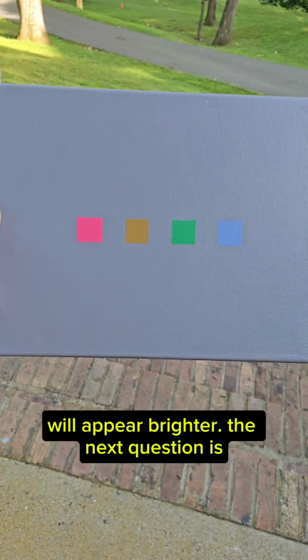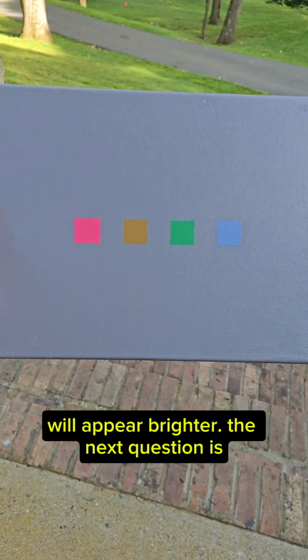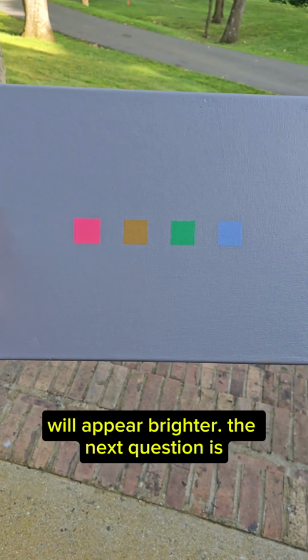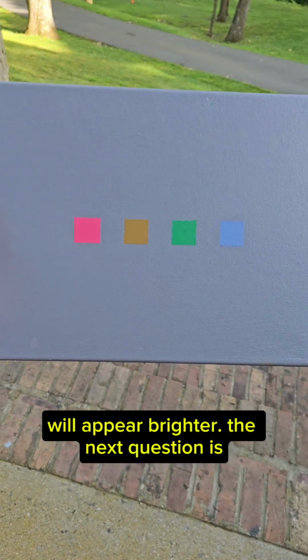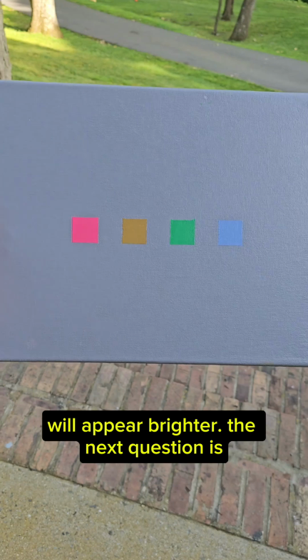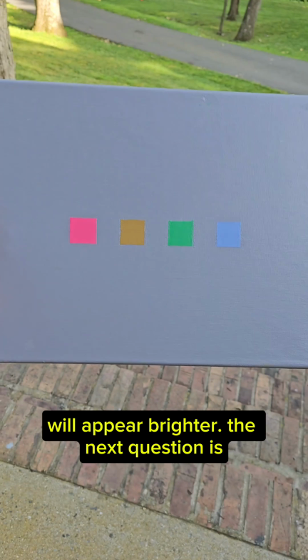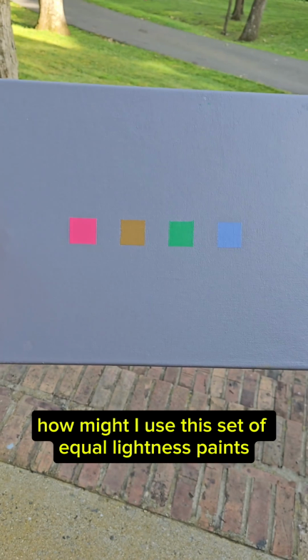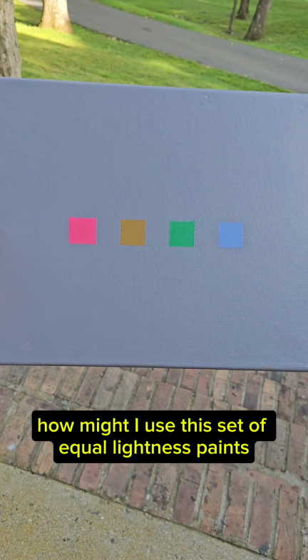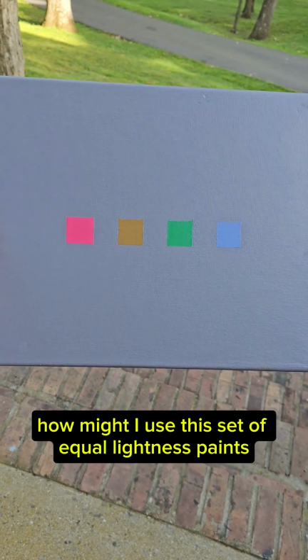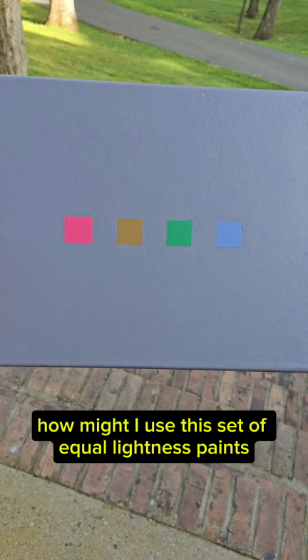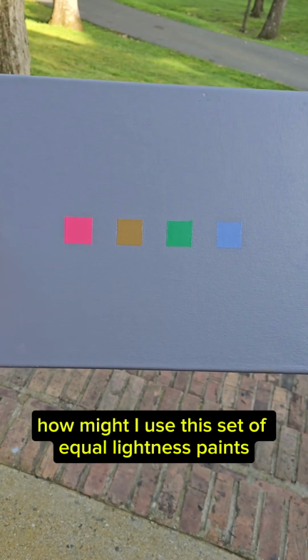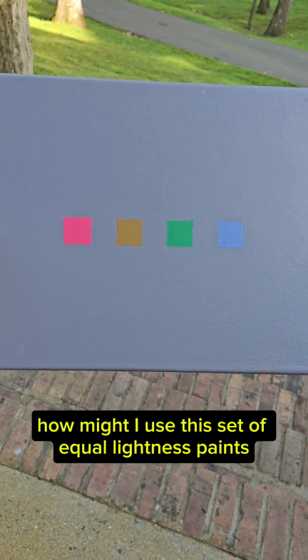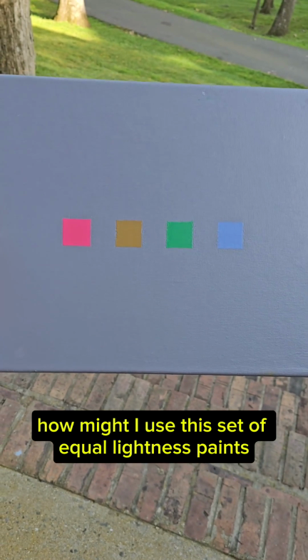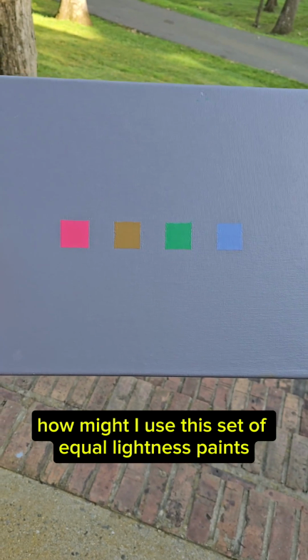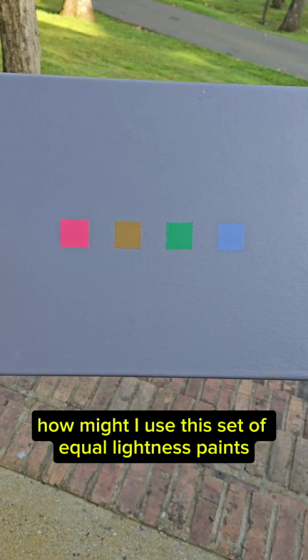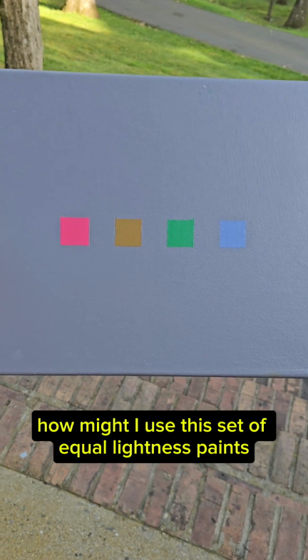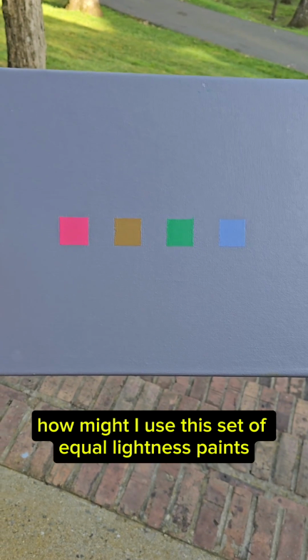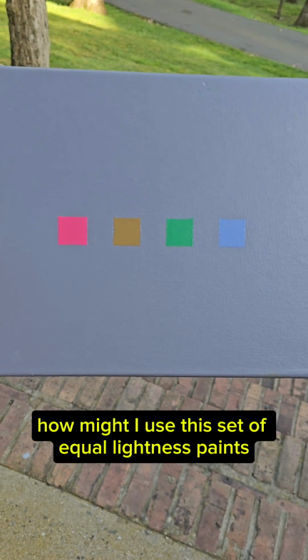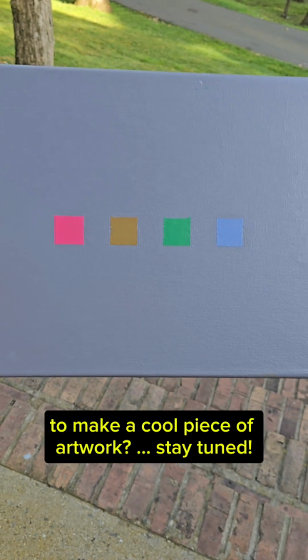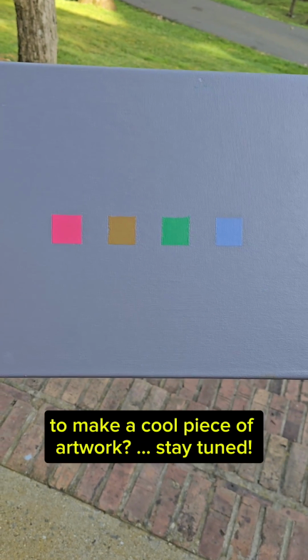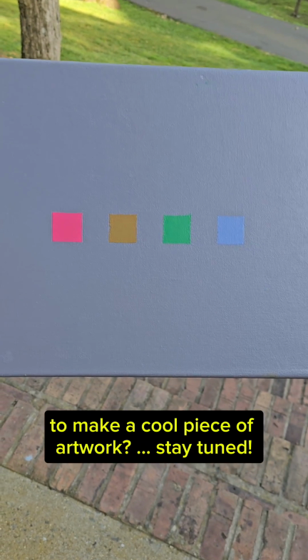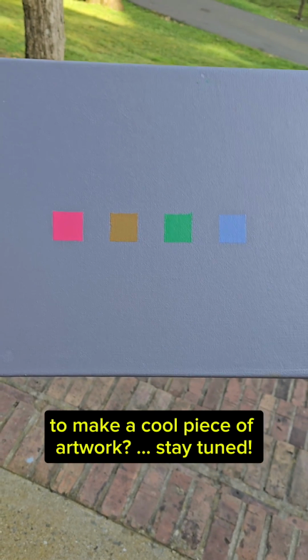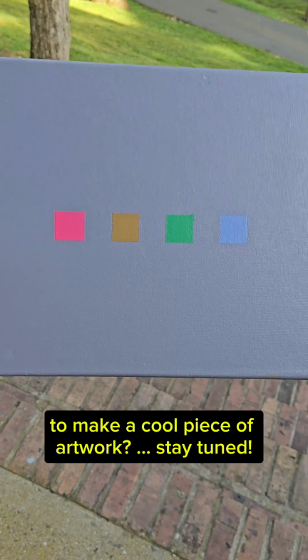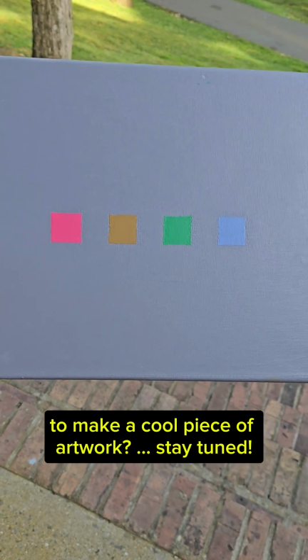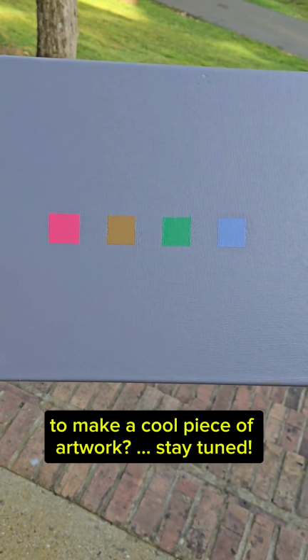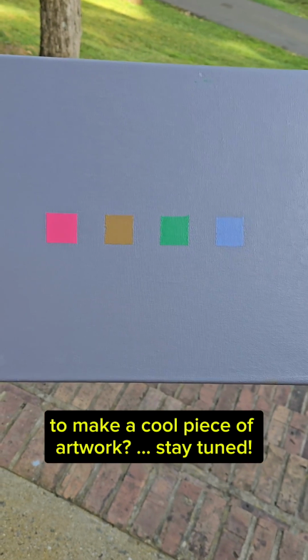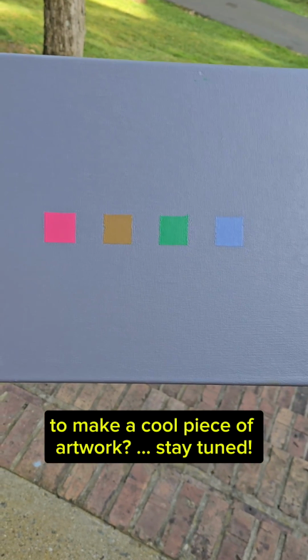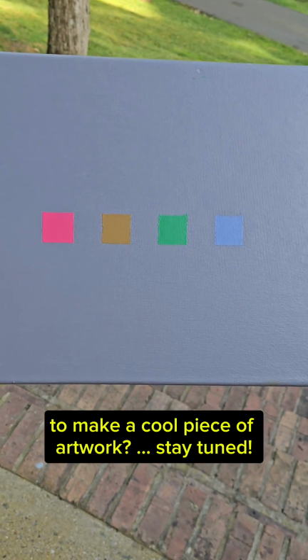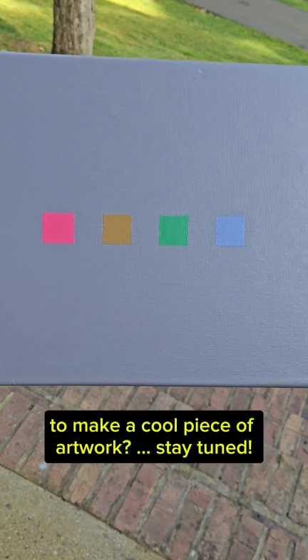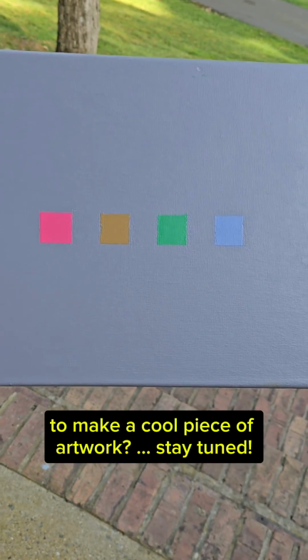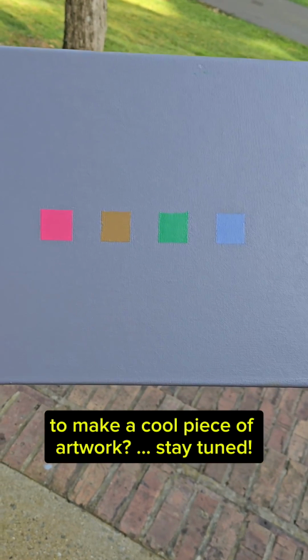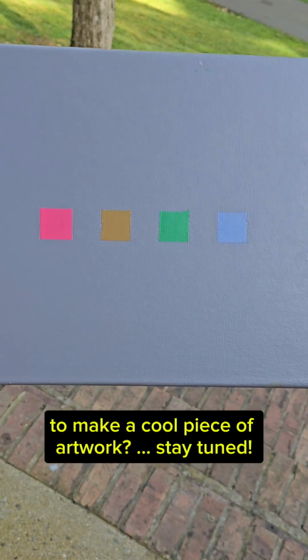The next question is, how might I use this set of equal lightness paints to make a cool piece of artwork? Stay tuned!